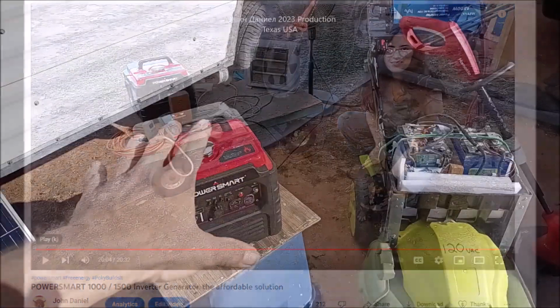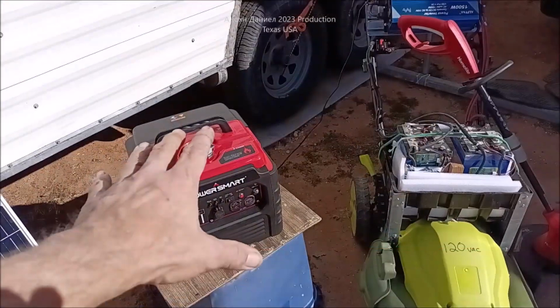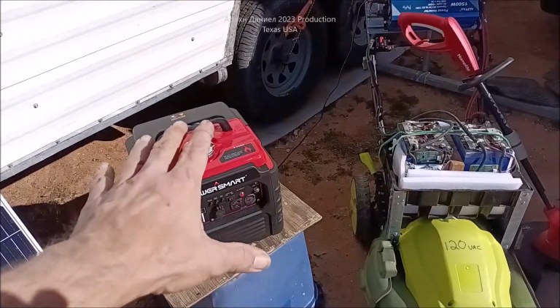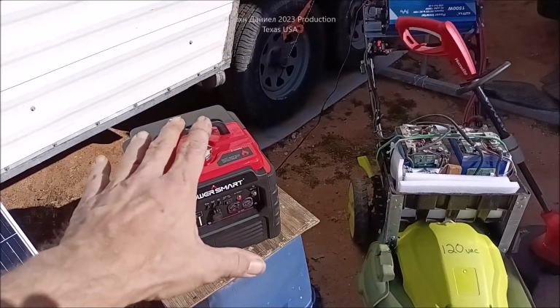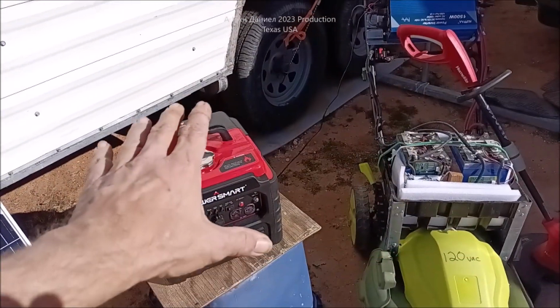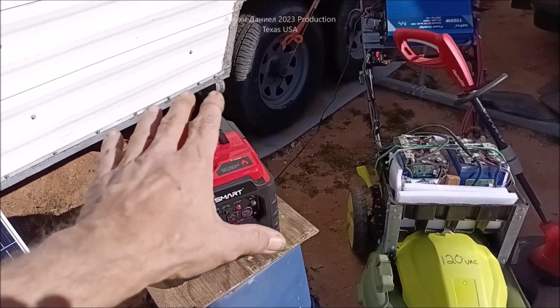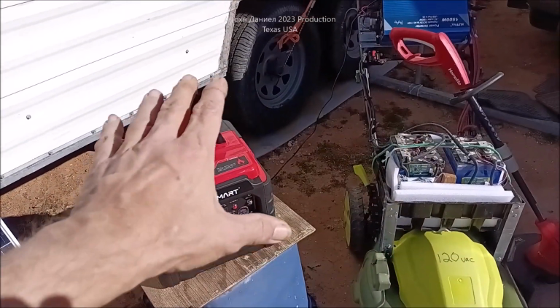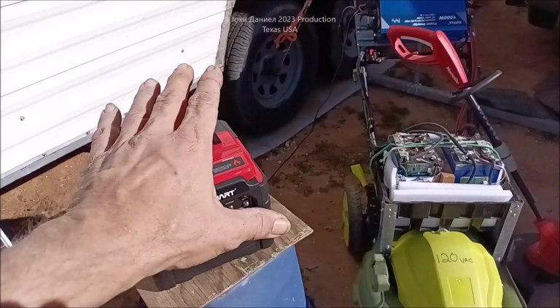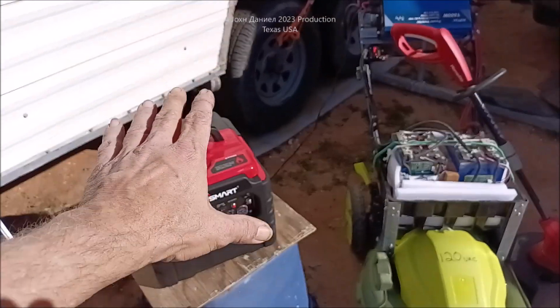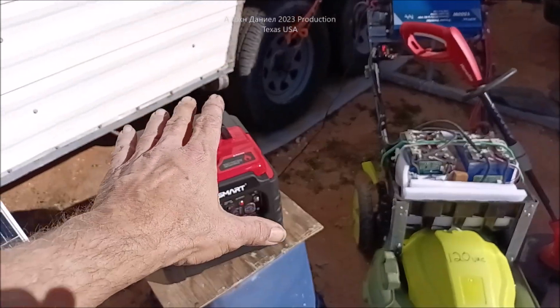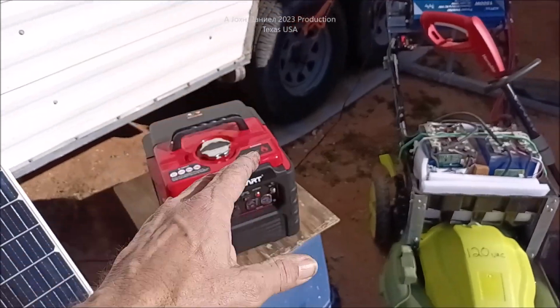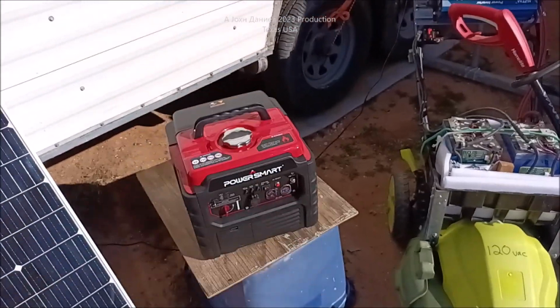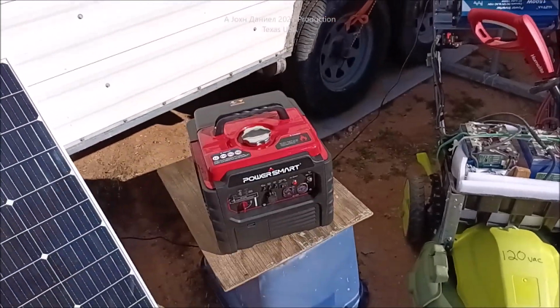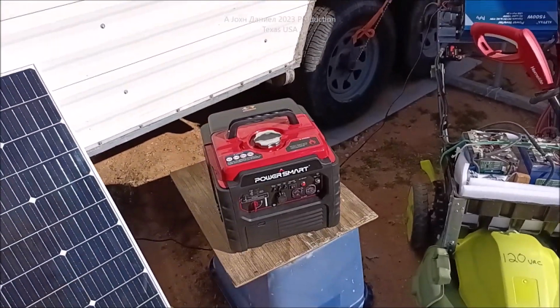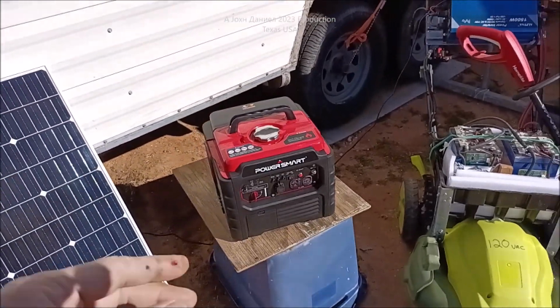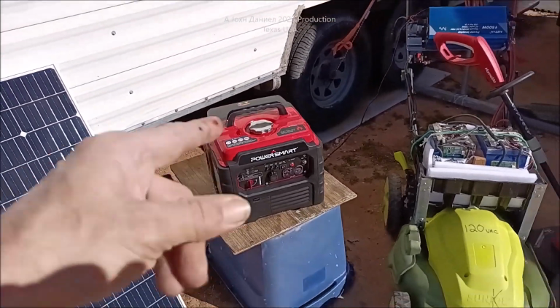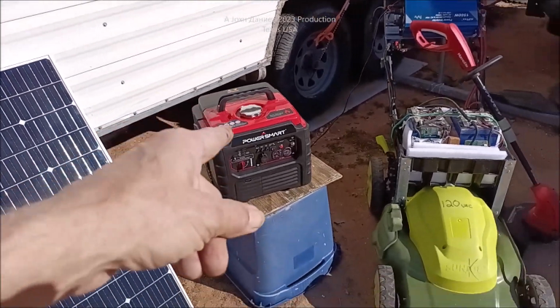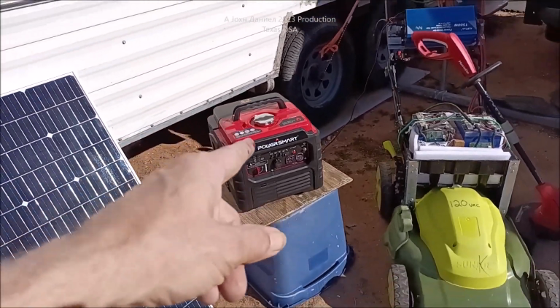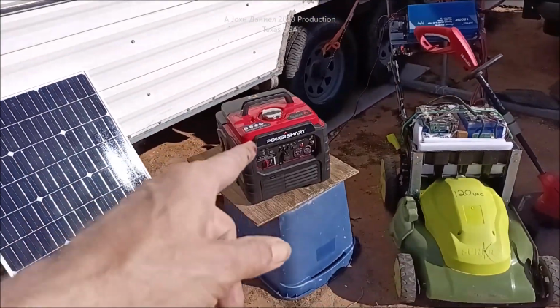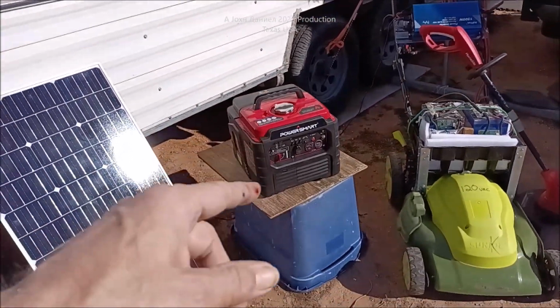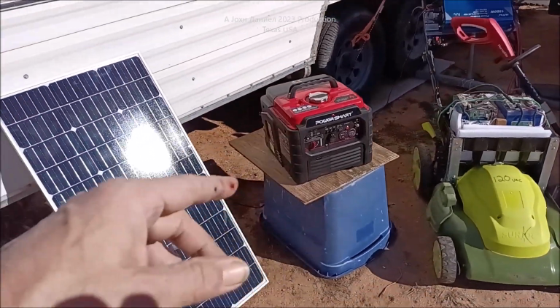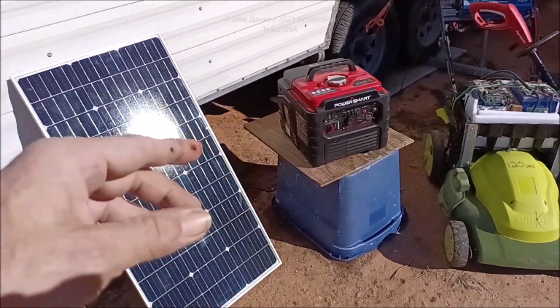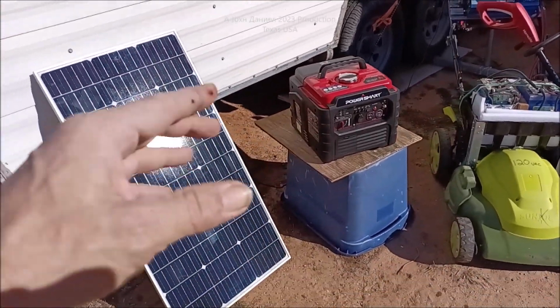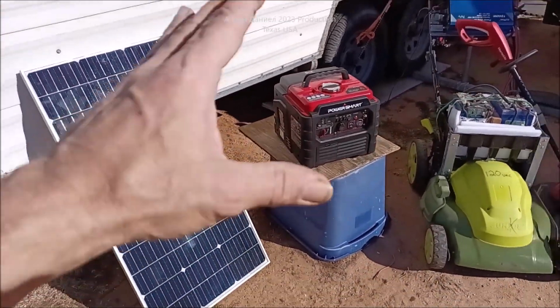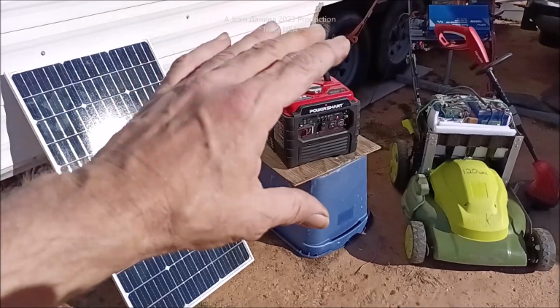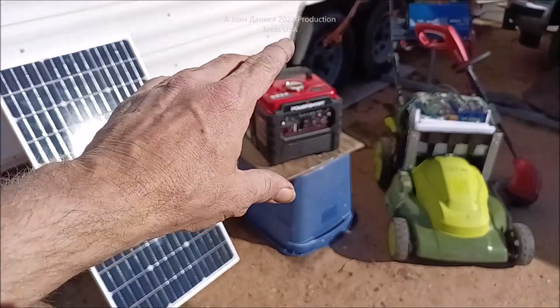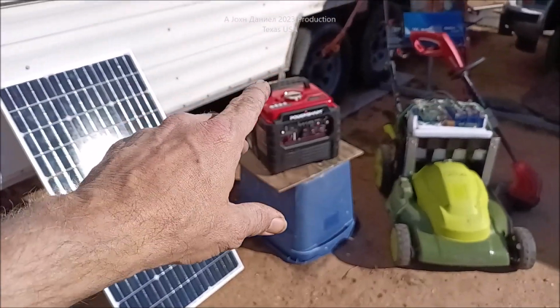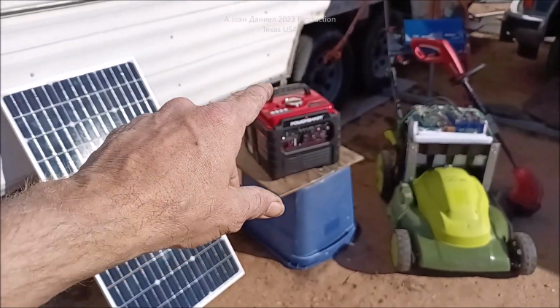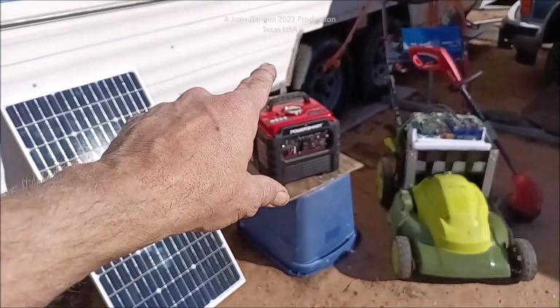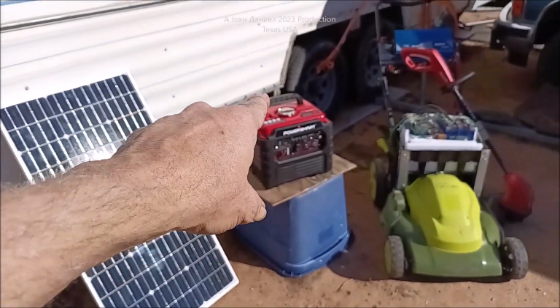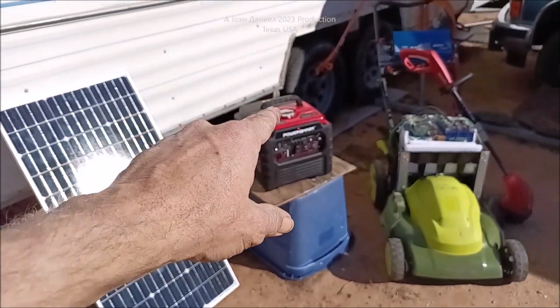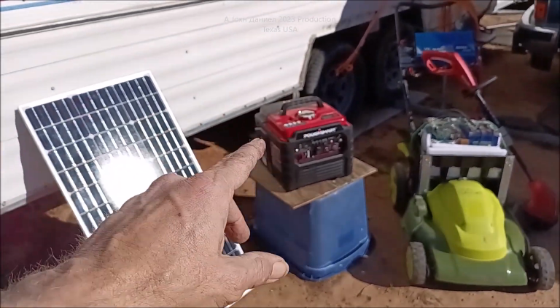It's amazing, absolutely bulletproof, and uses the Yamaha engine on it — a little 53cc 4-stroke.